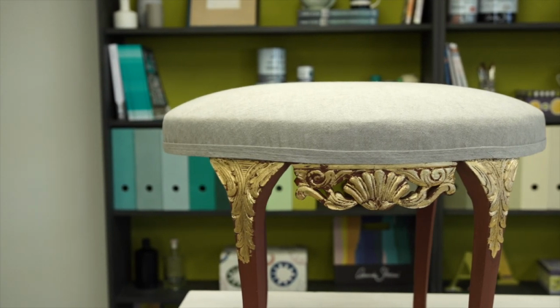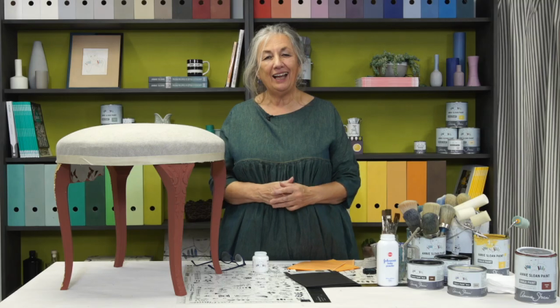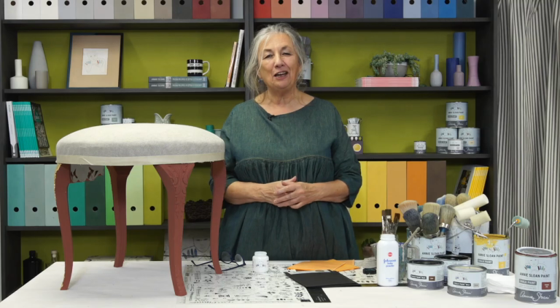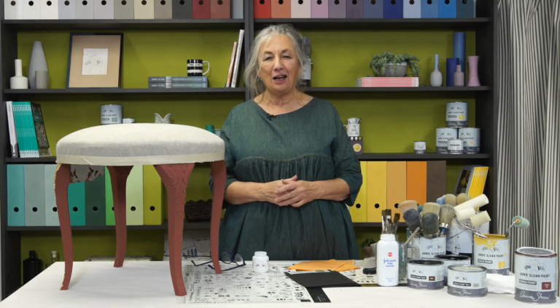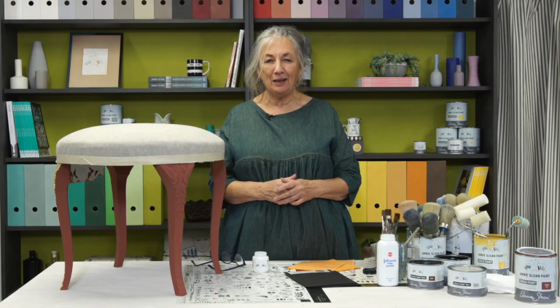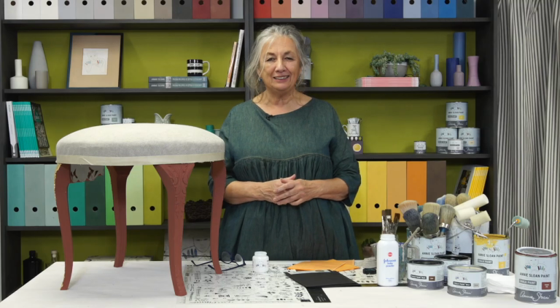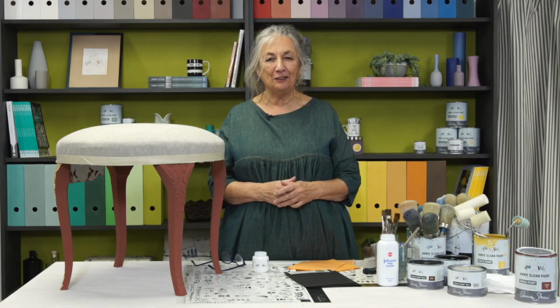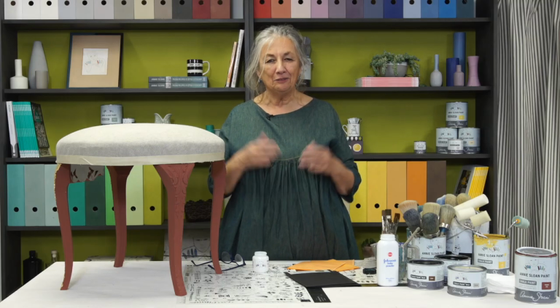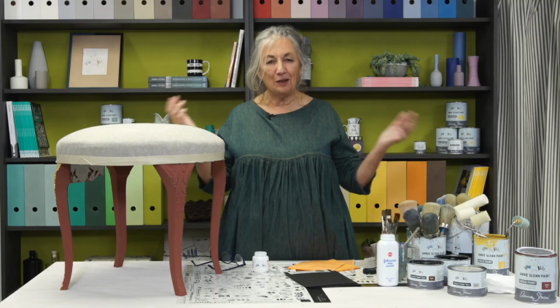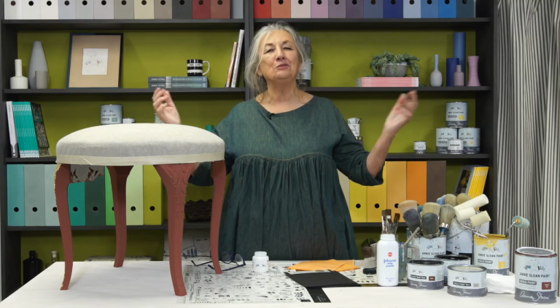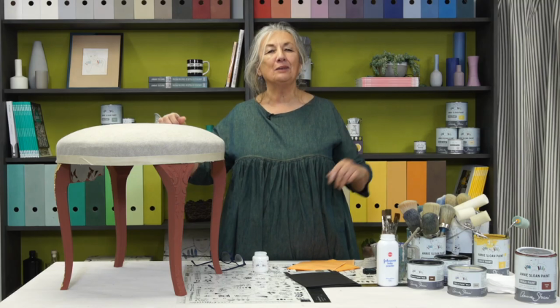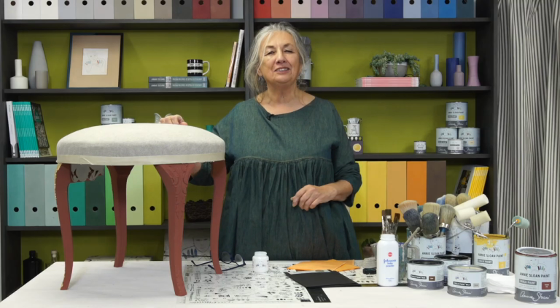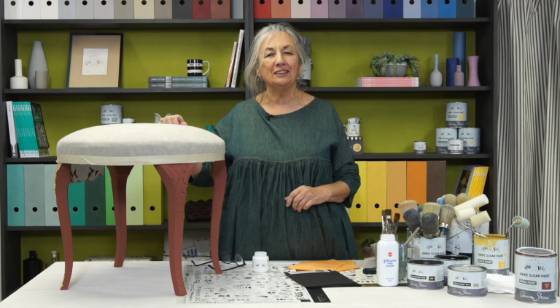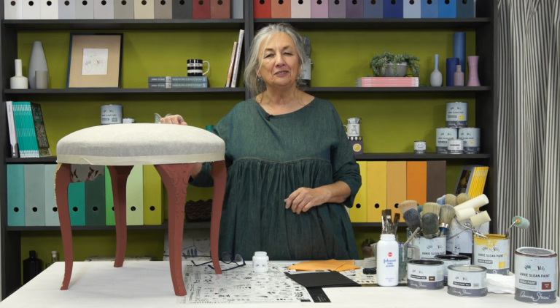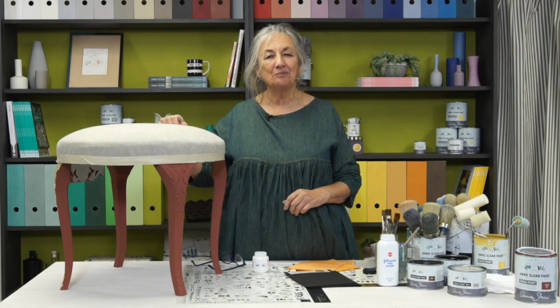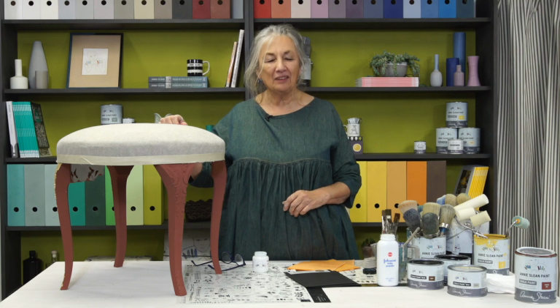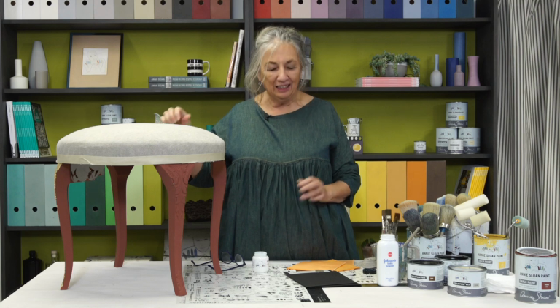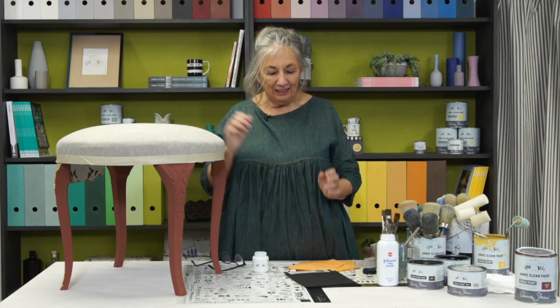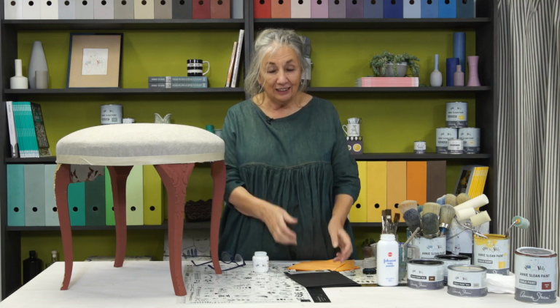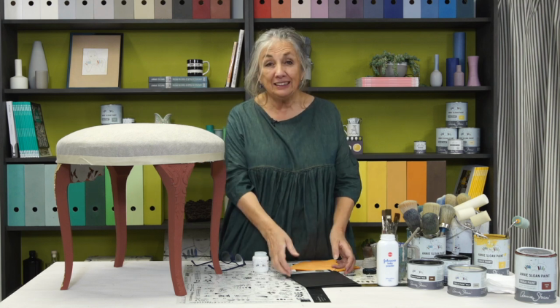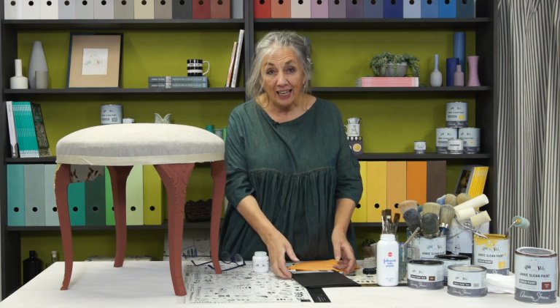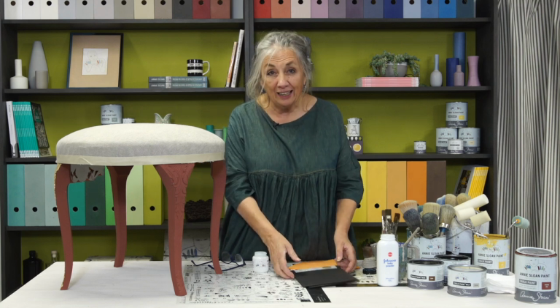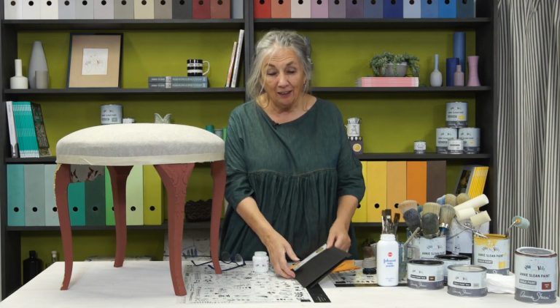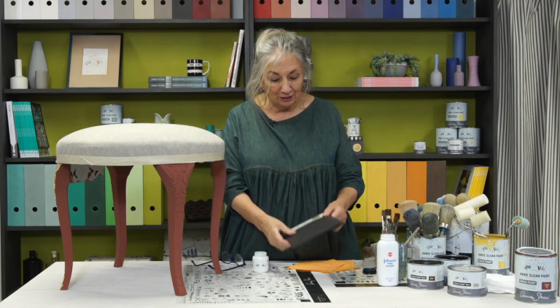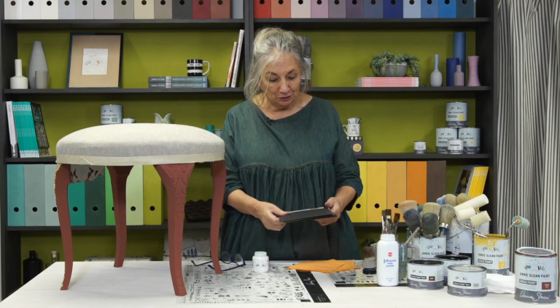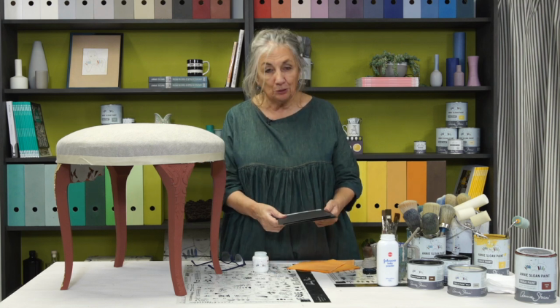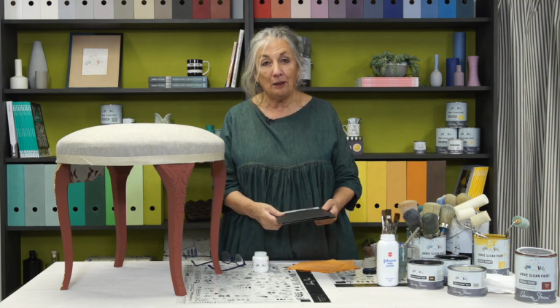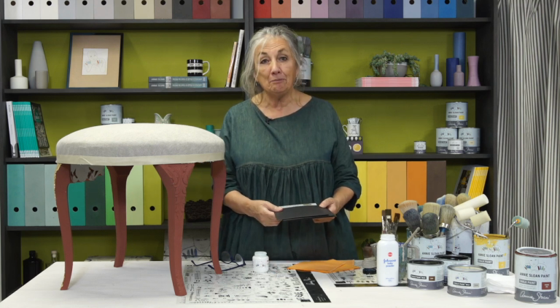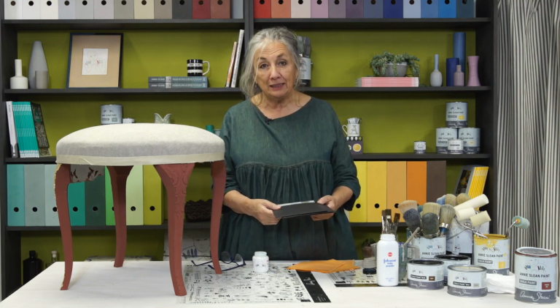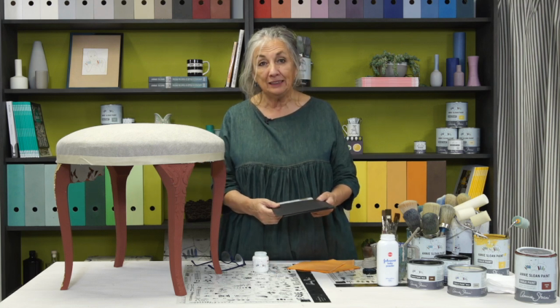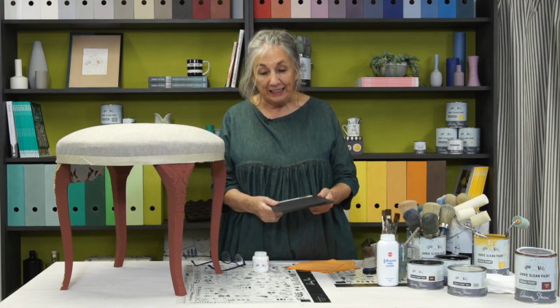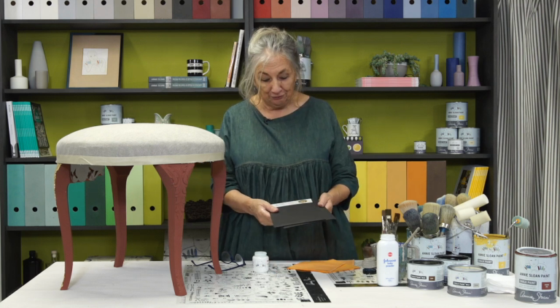Hello, I'm Annie Sloan, welcome to my studio. Today I'm going to talk about metal leaf.